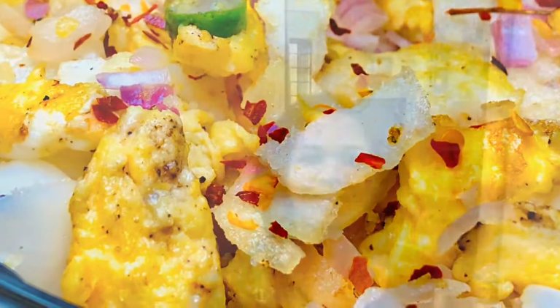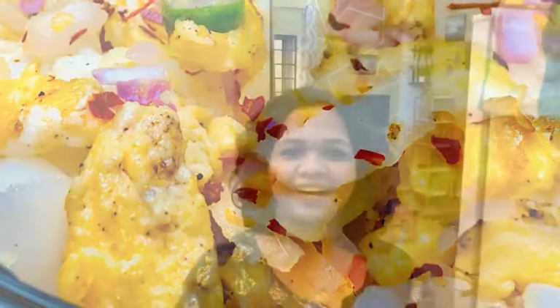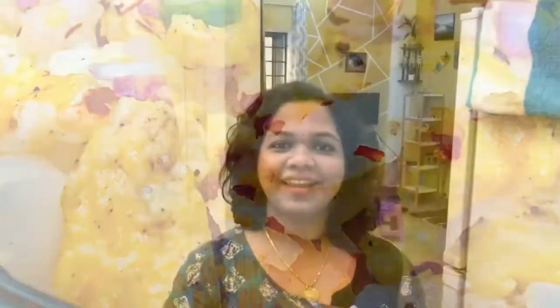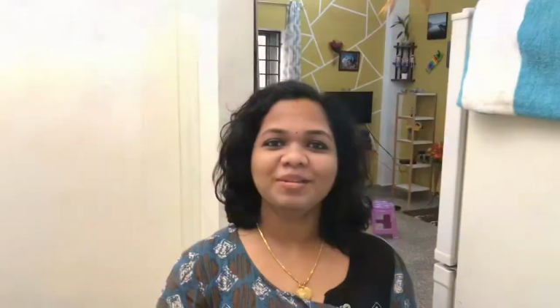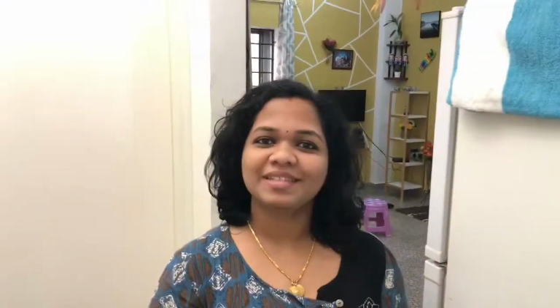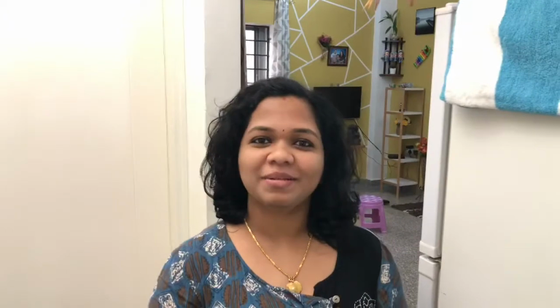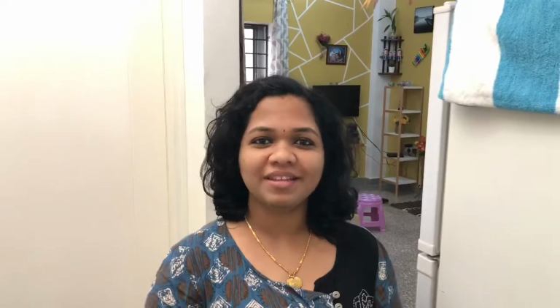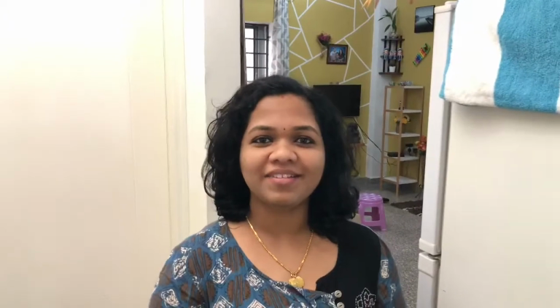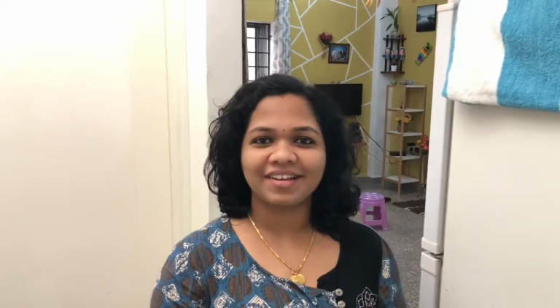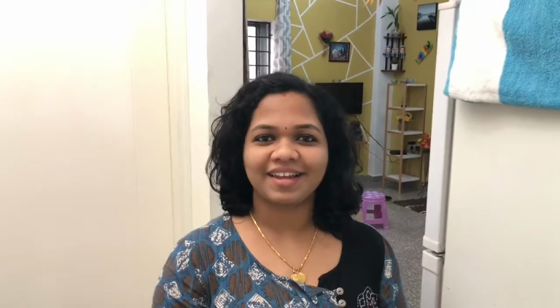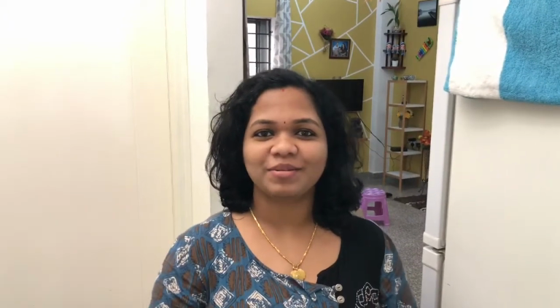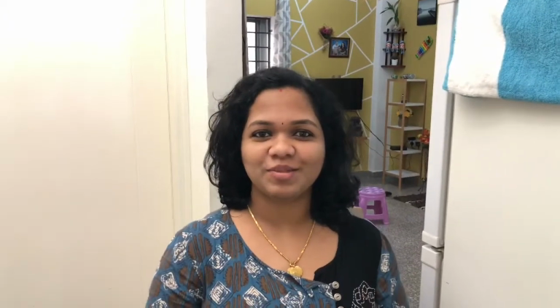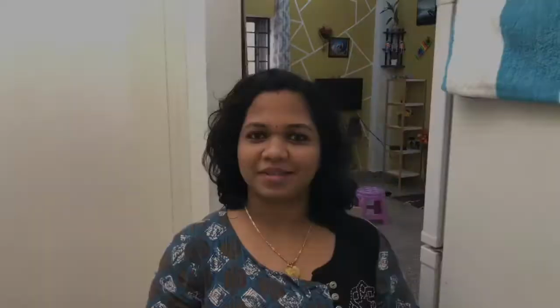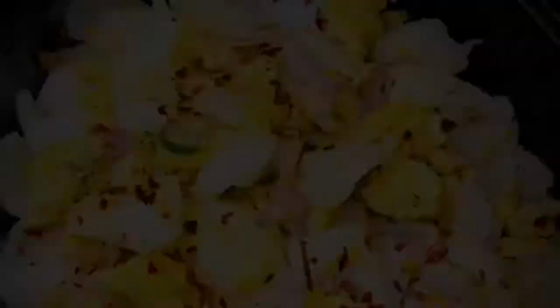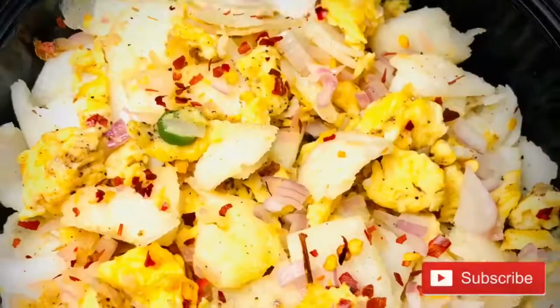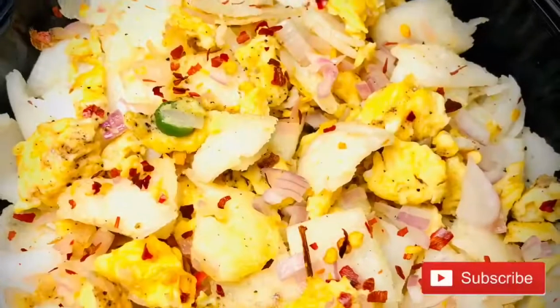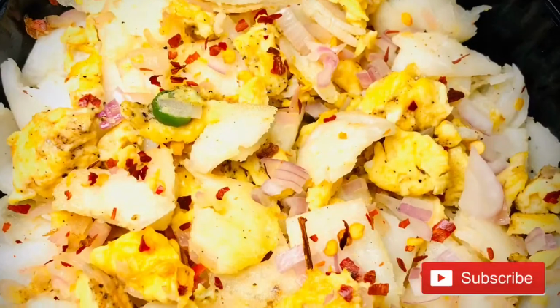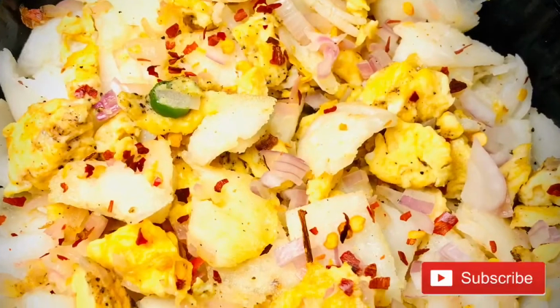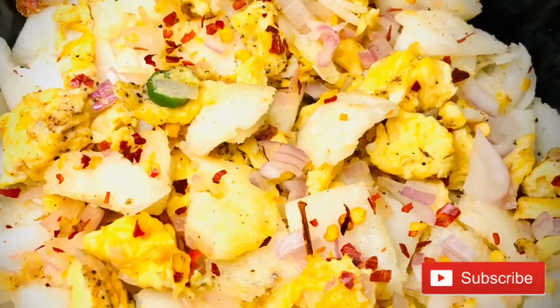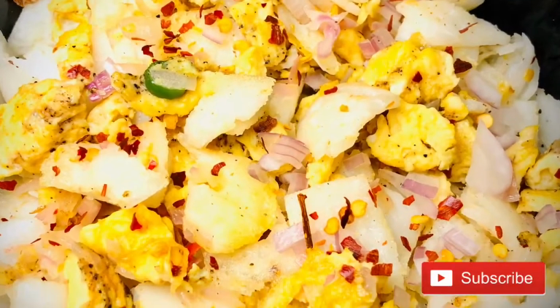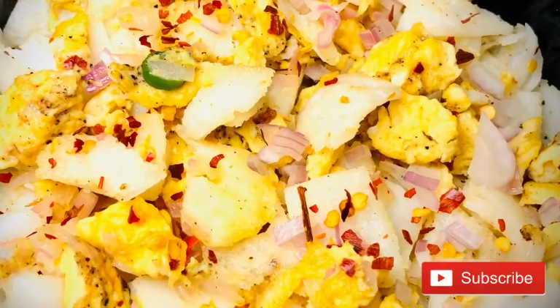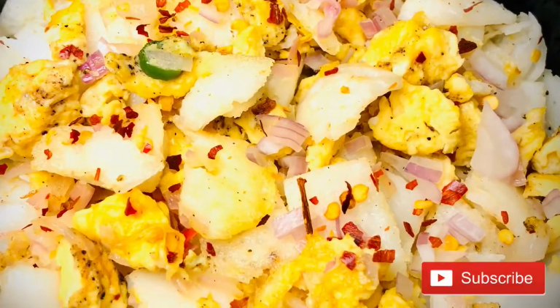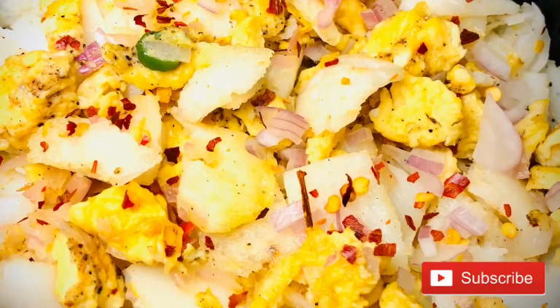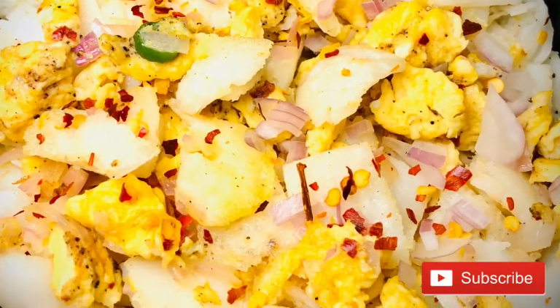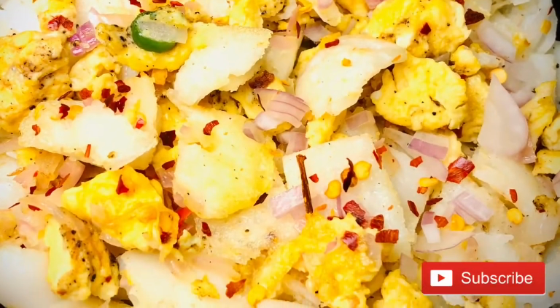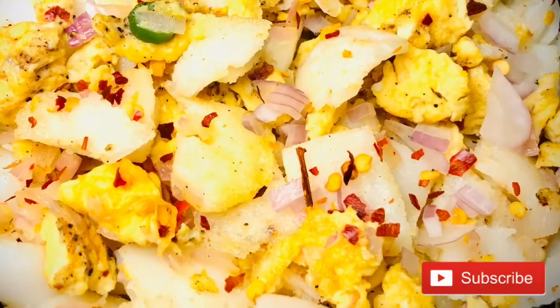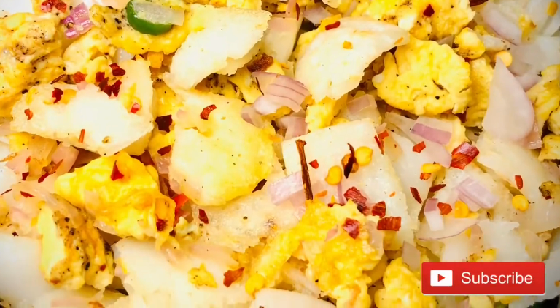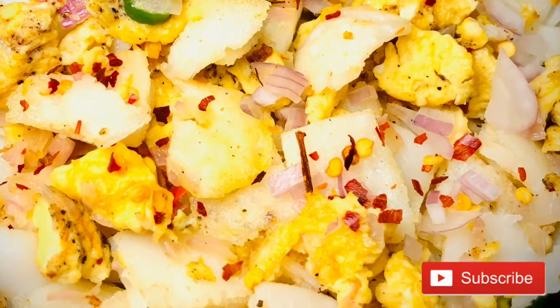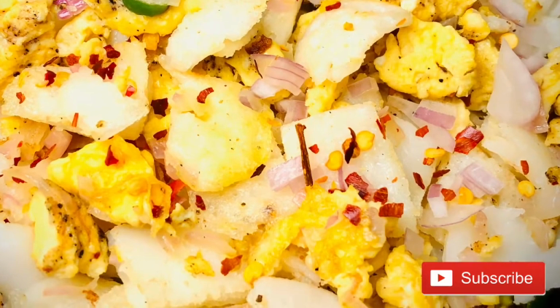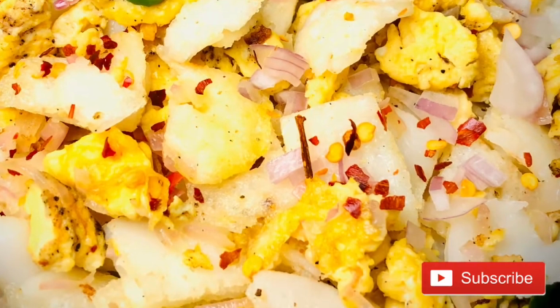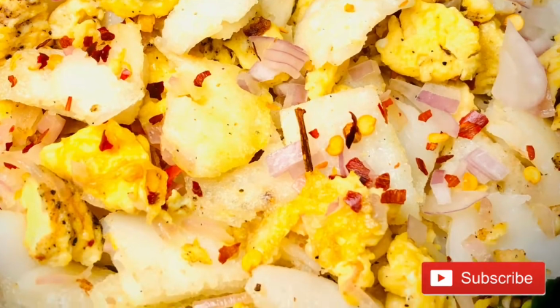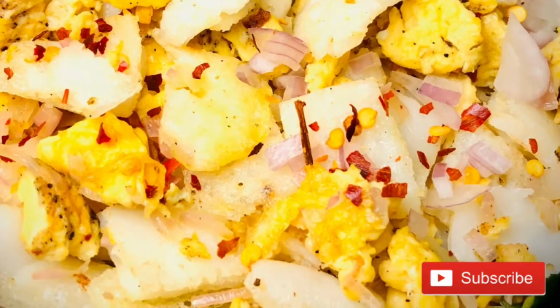Hello everyone, welcome to the video. Today we are making a variety of dishes.